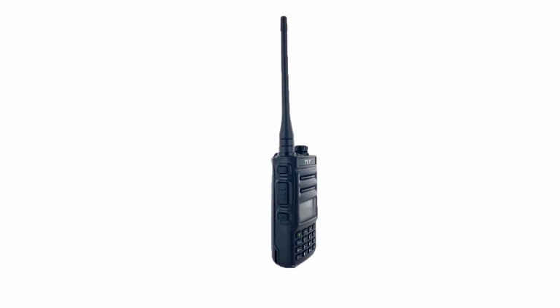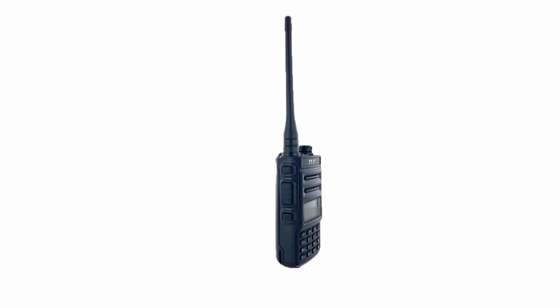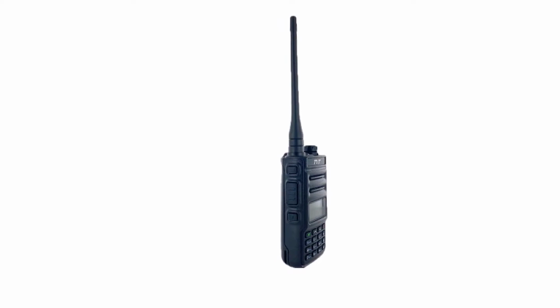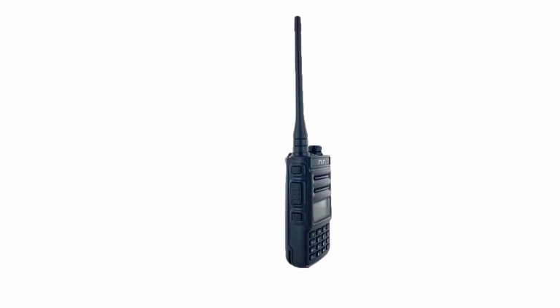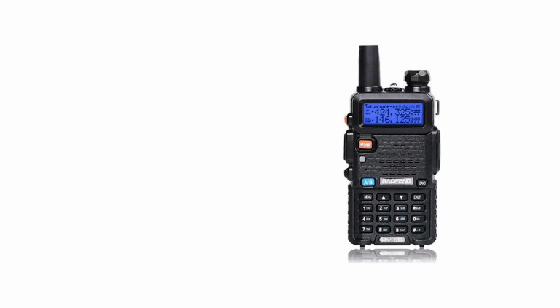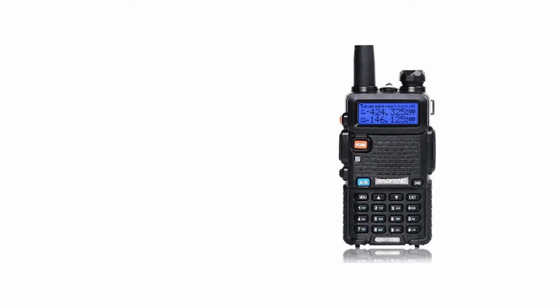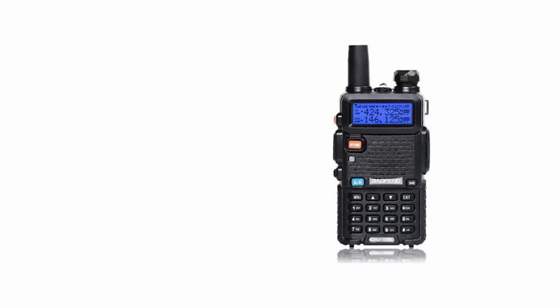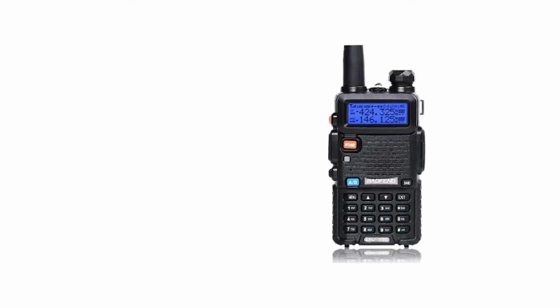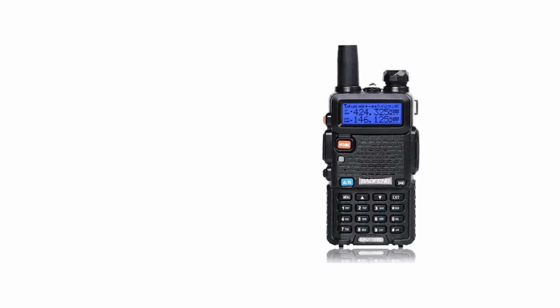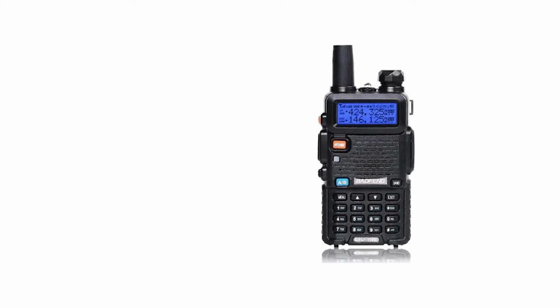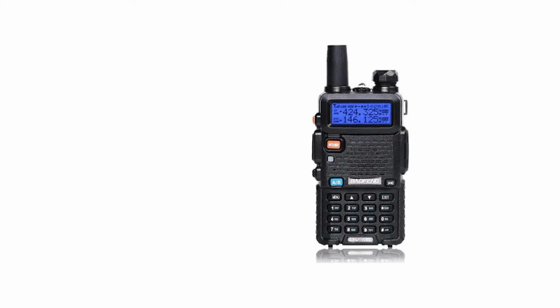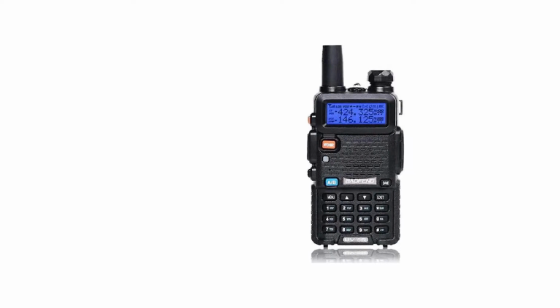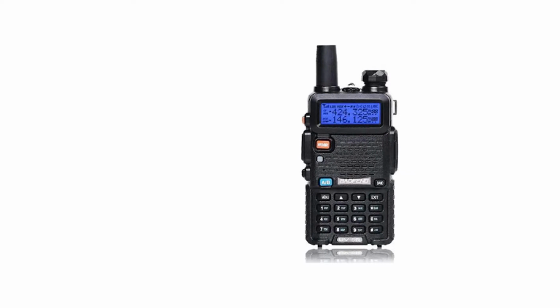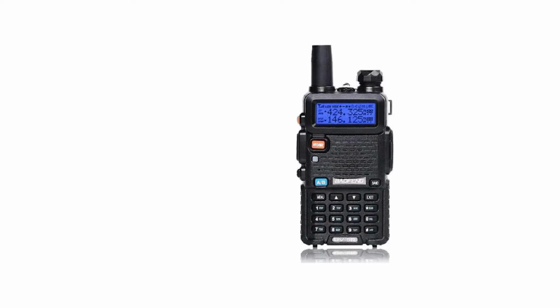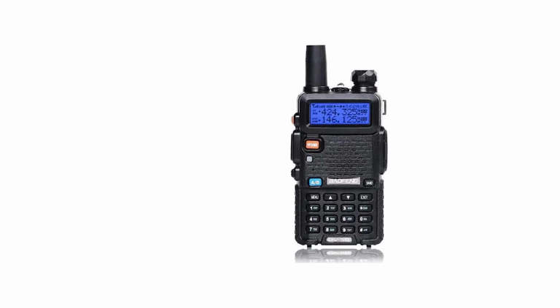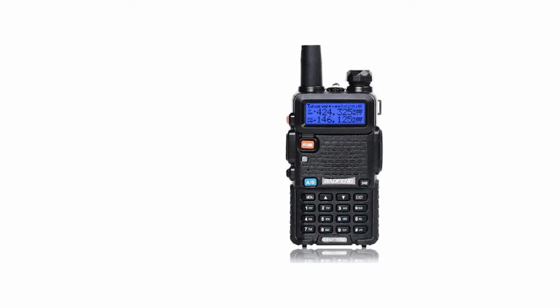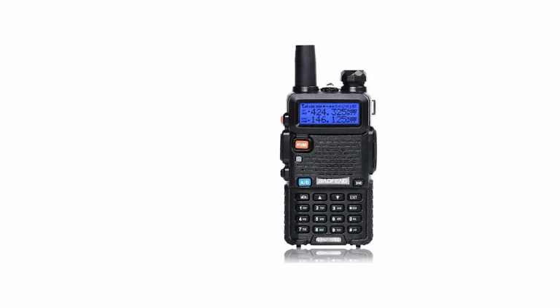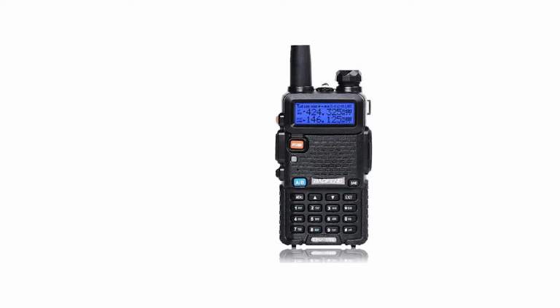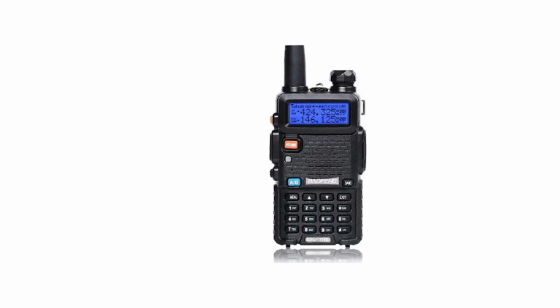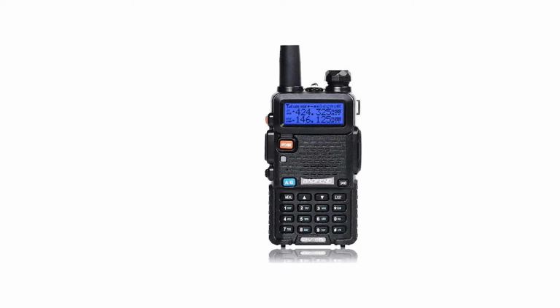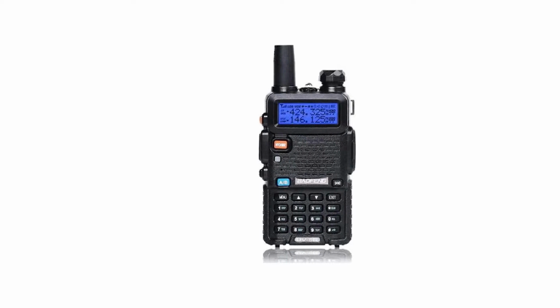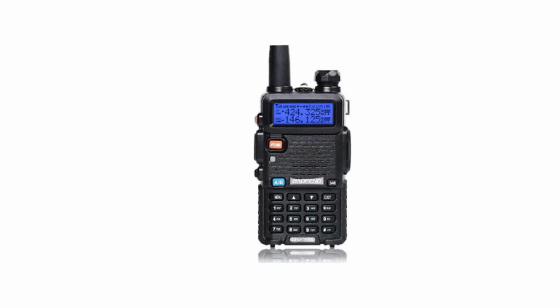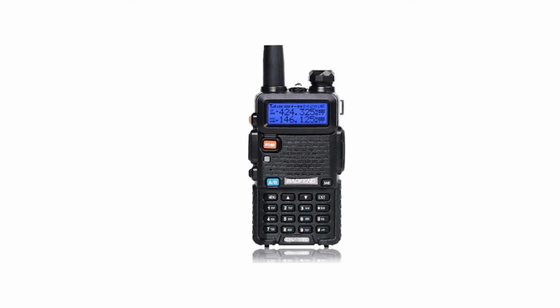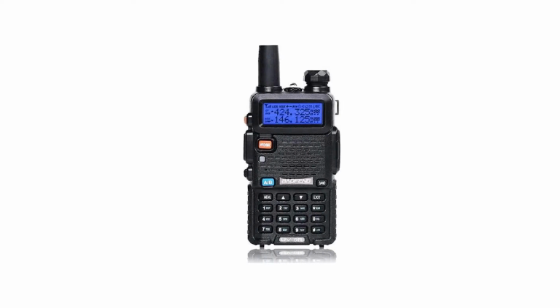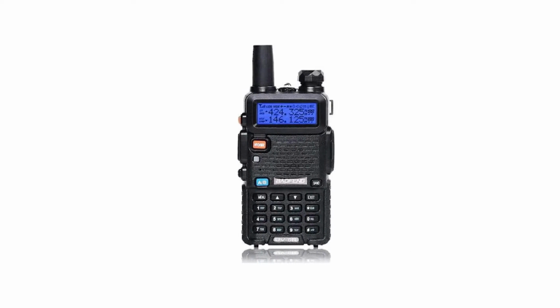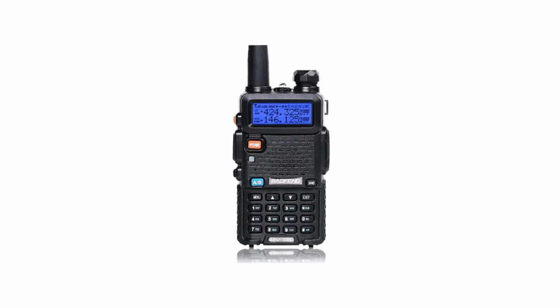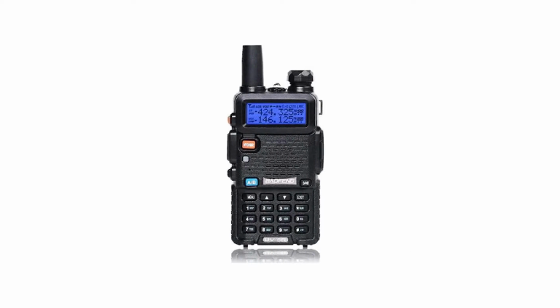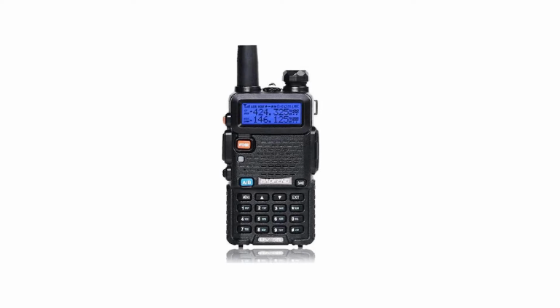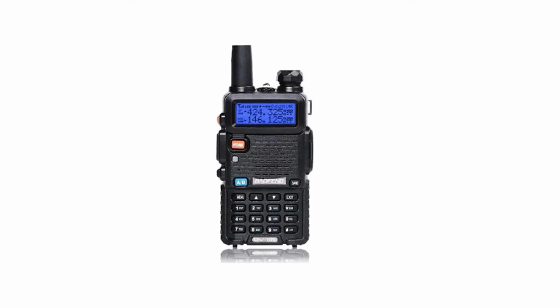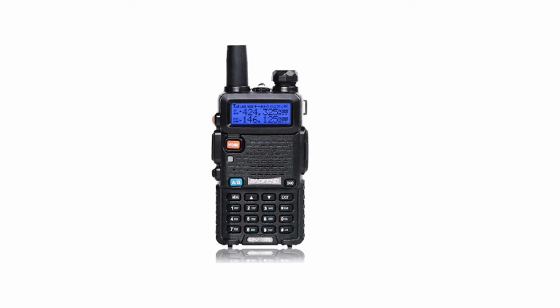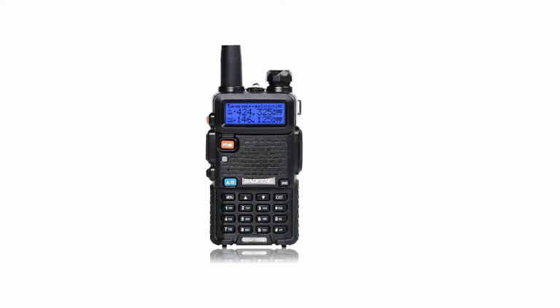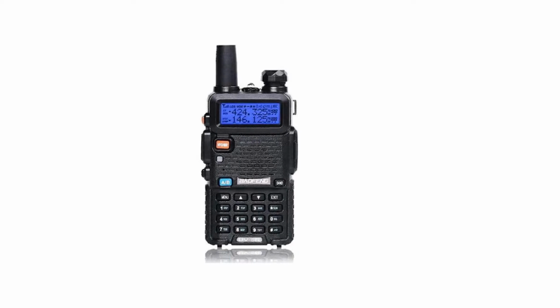Speaking of the competition, the radio is obviously geared towards the current reigning champion of entry-level ham radios, the Baofeng UV-5R.